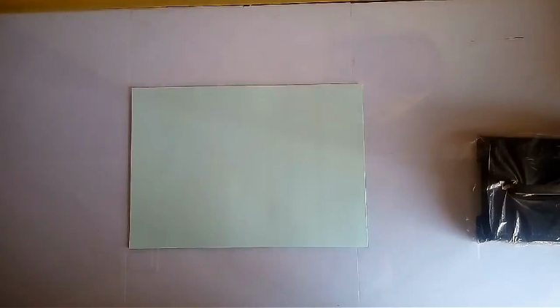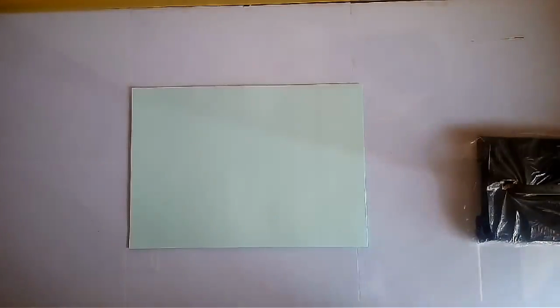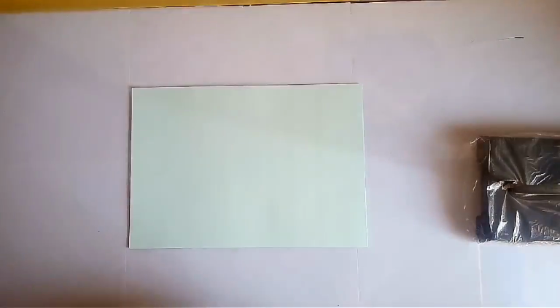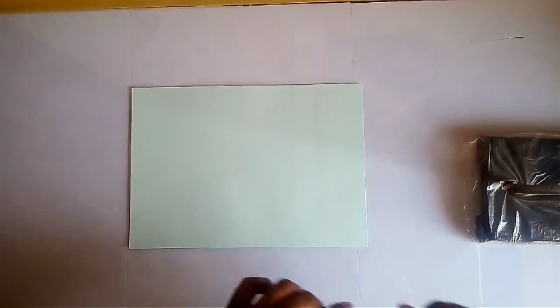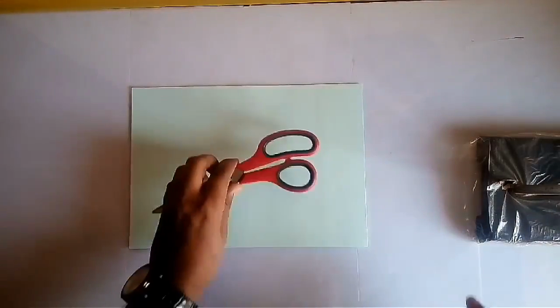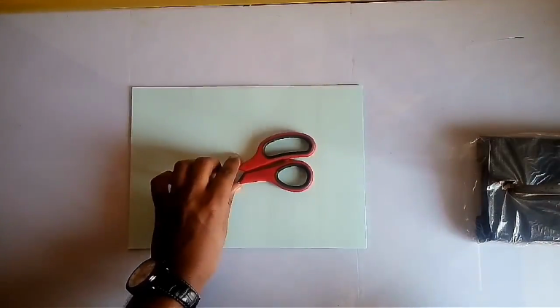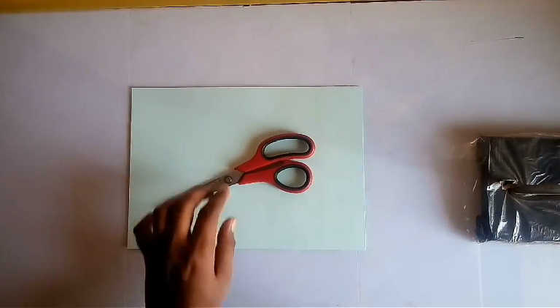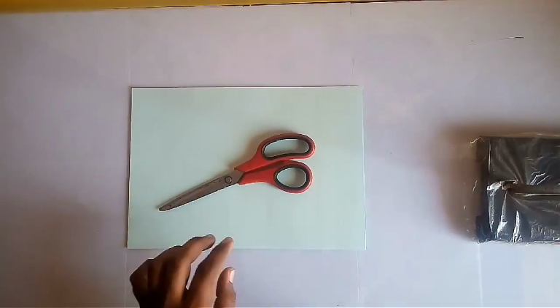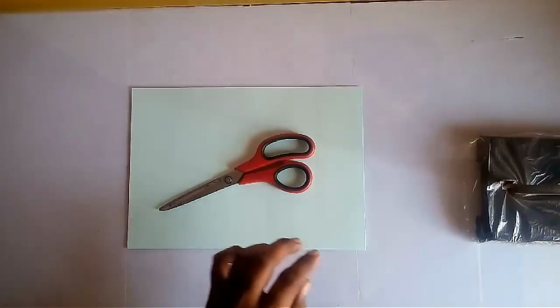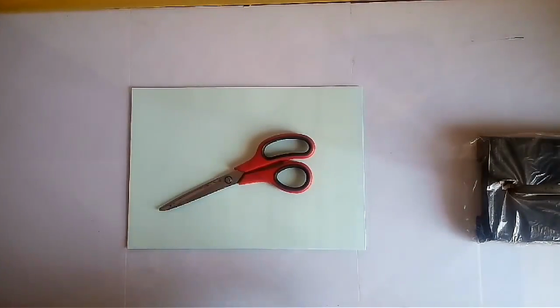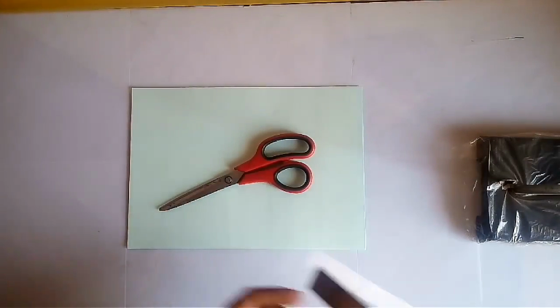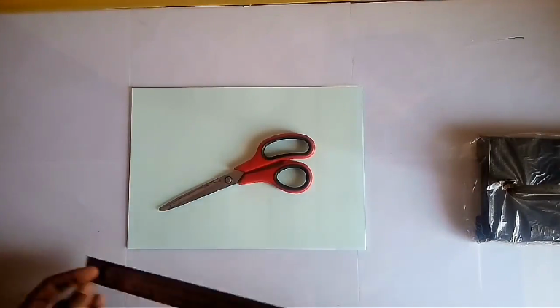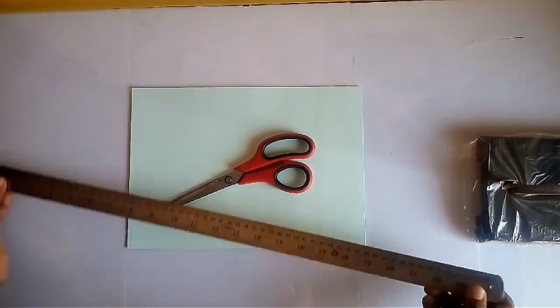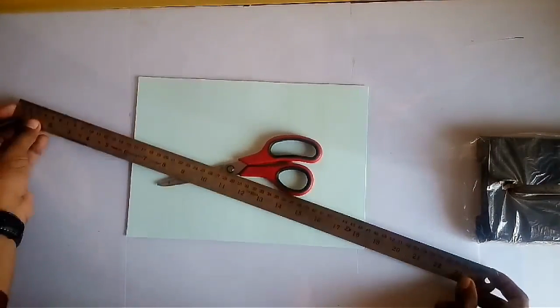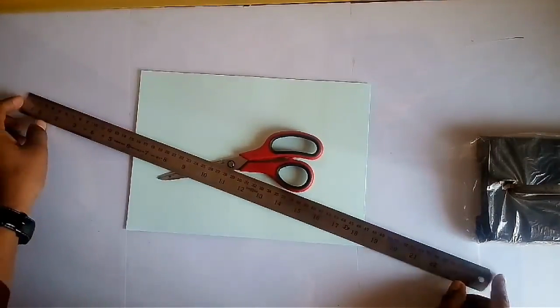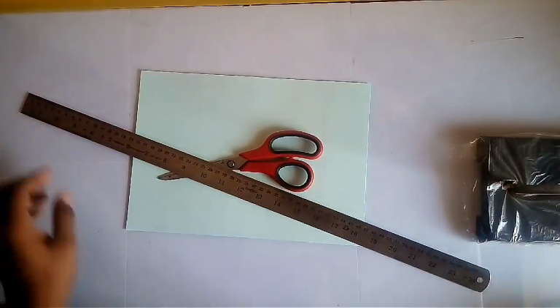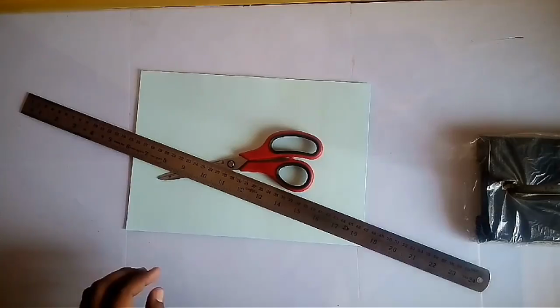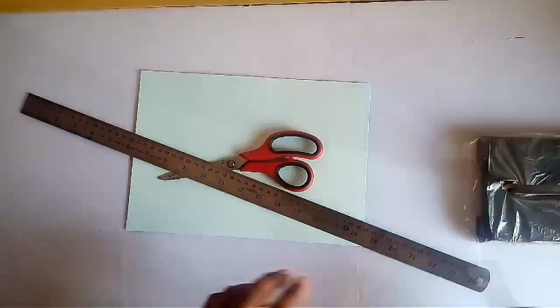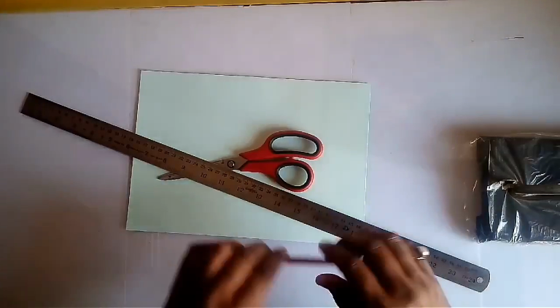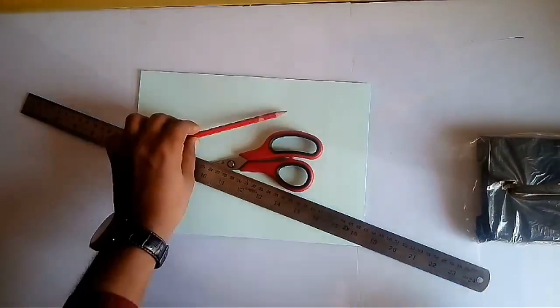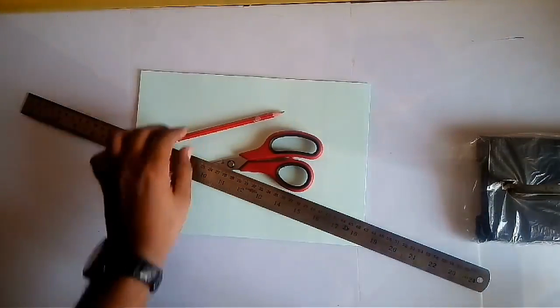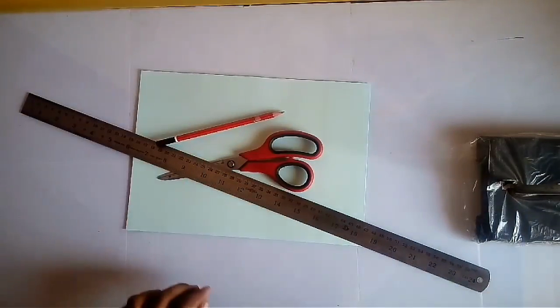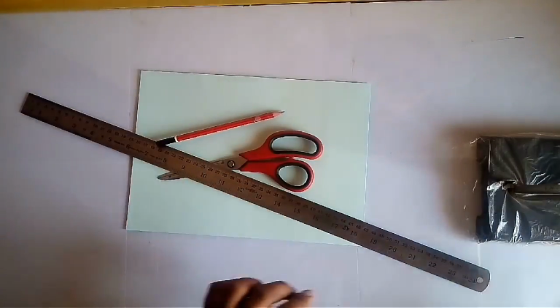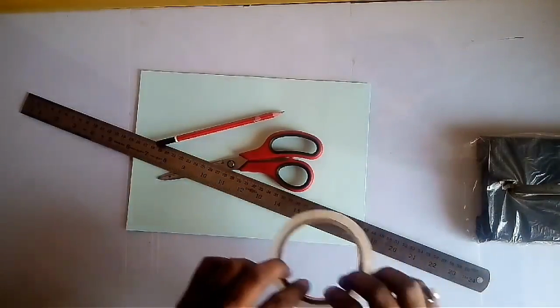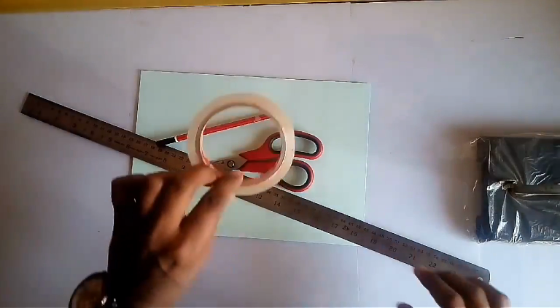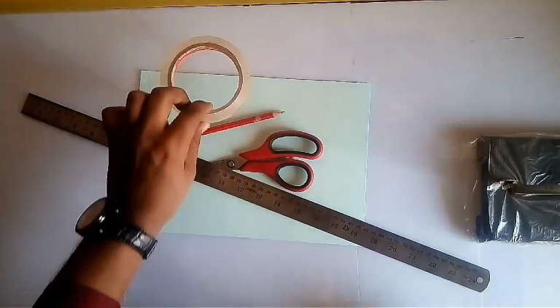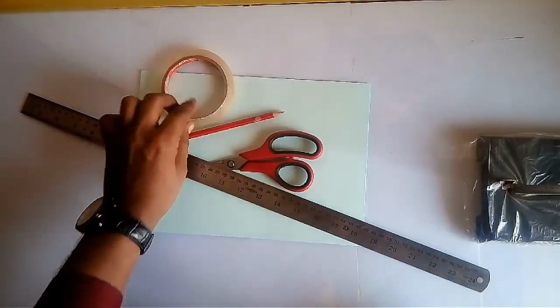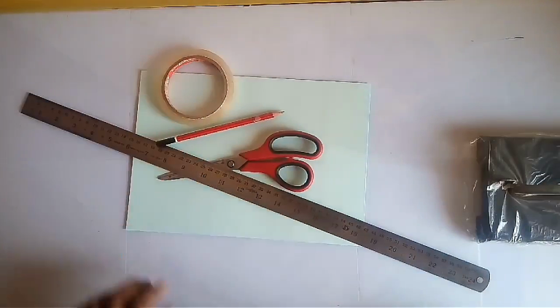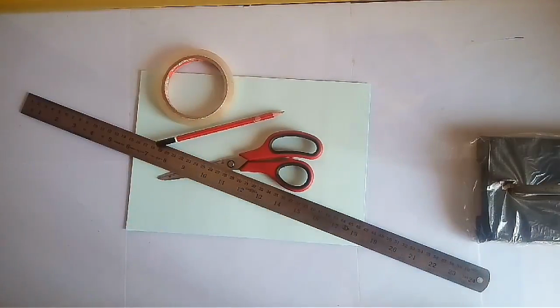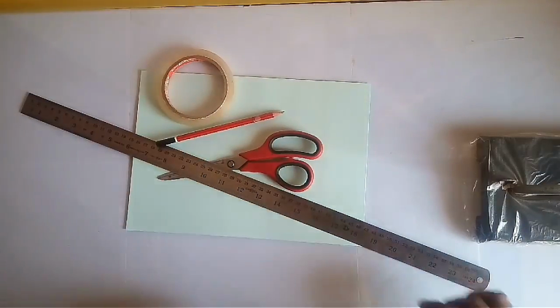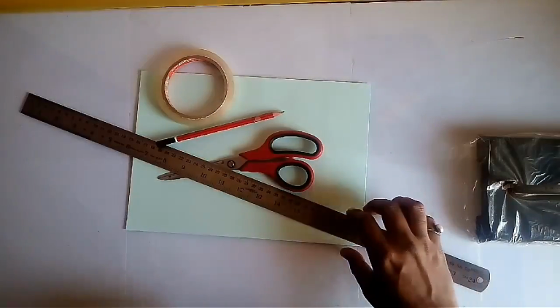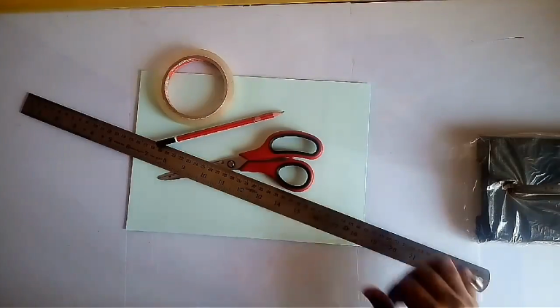You will need a scissor, ruler, pencil and transparent tape.